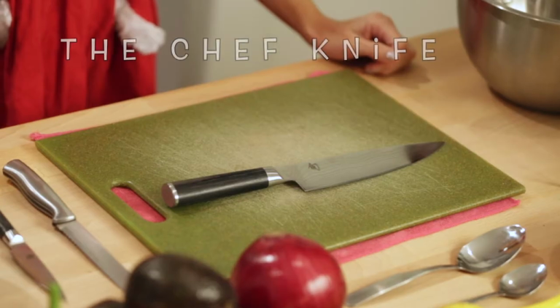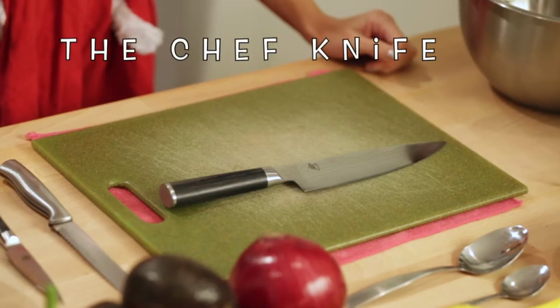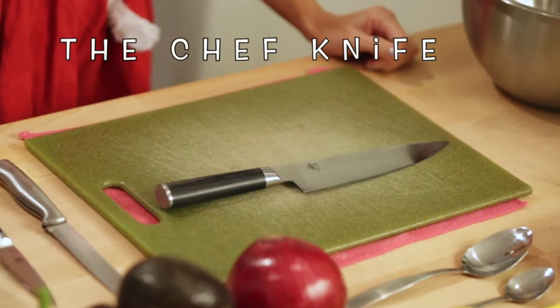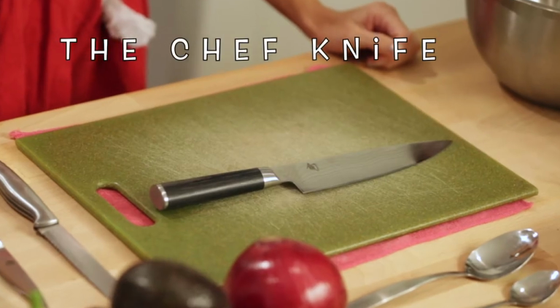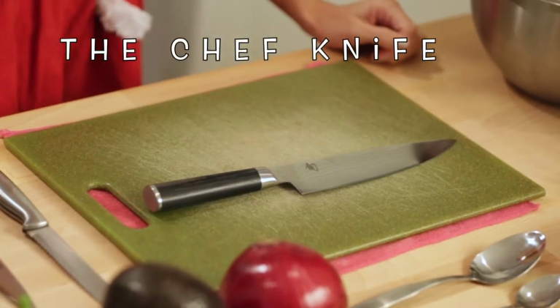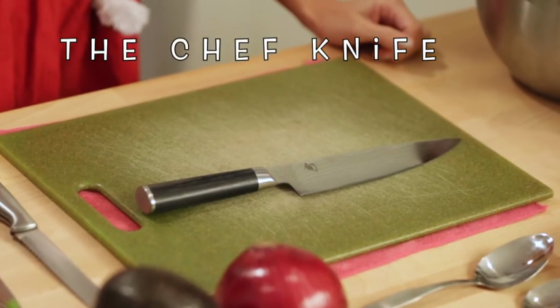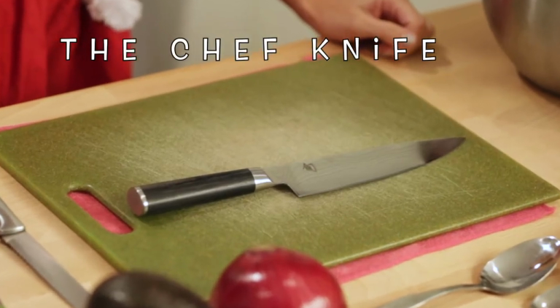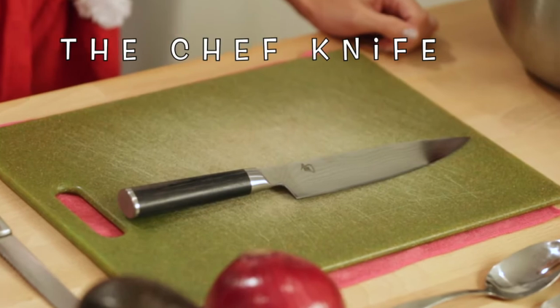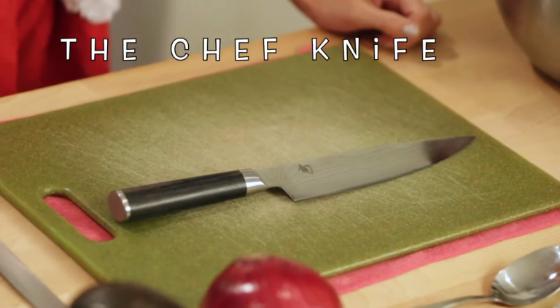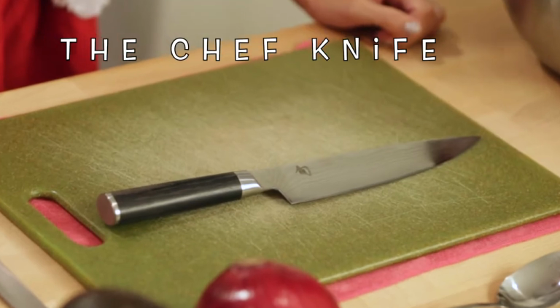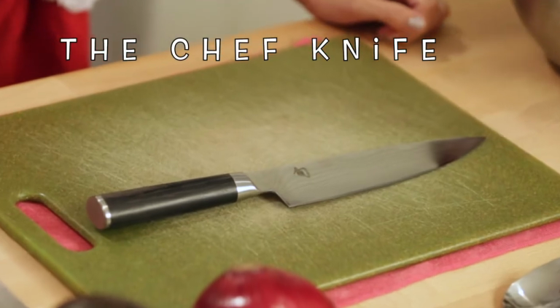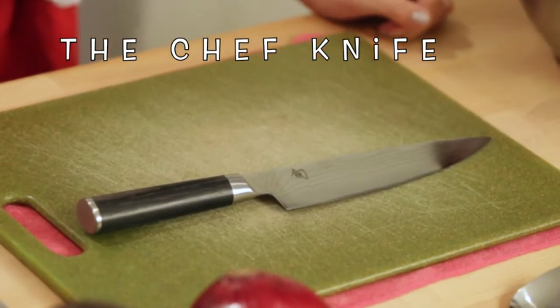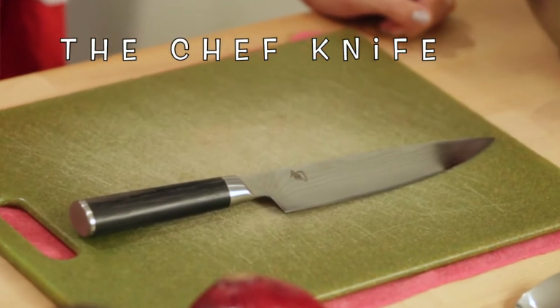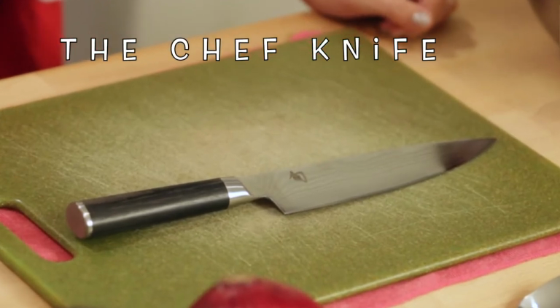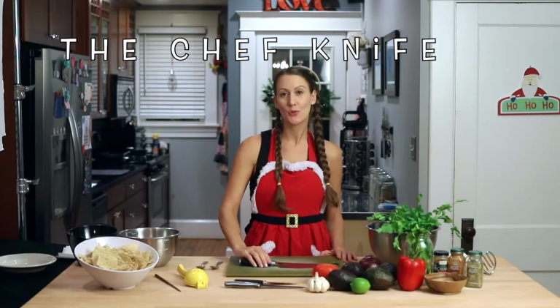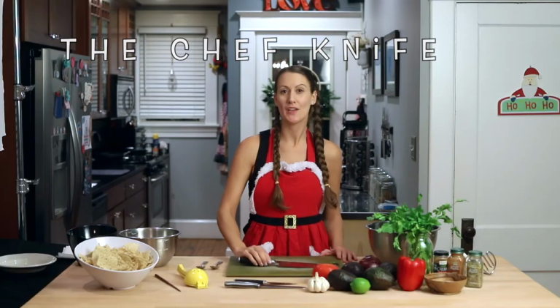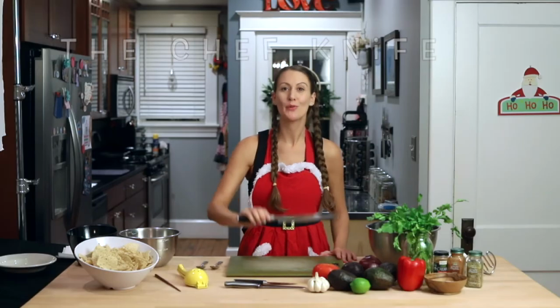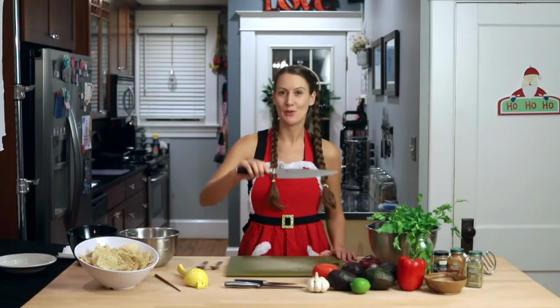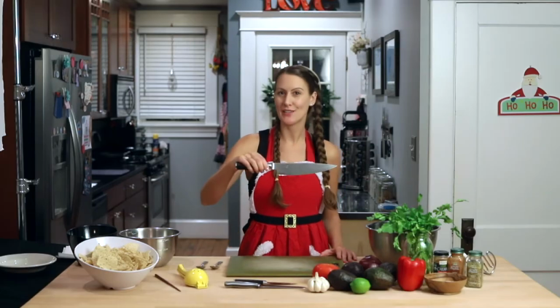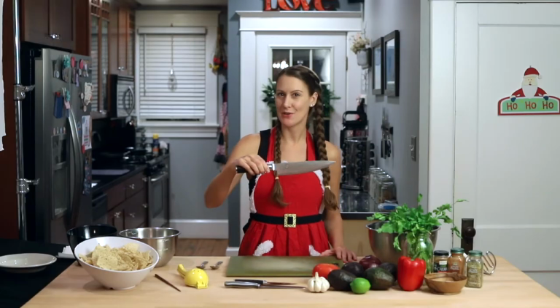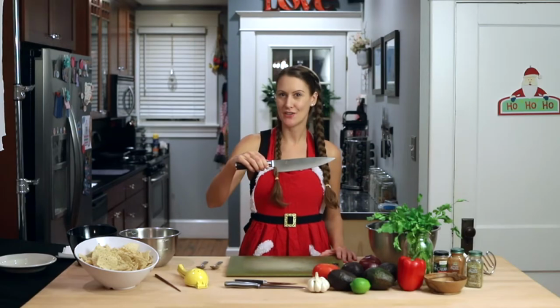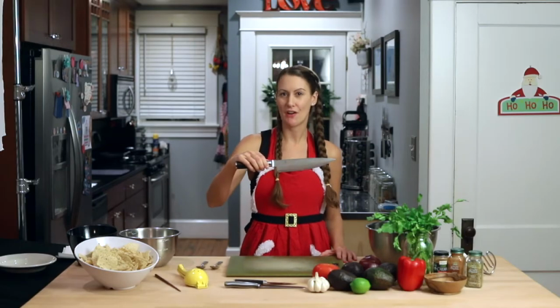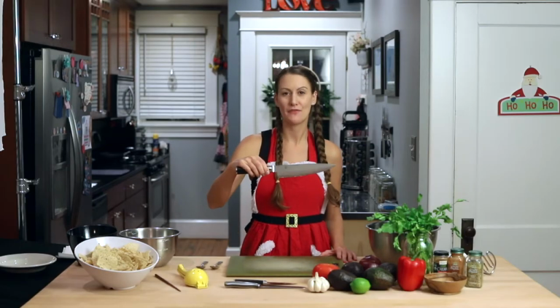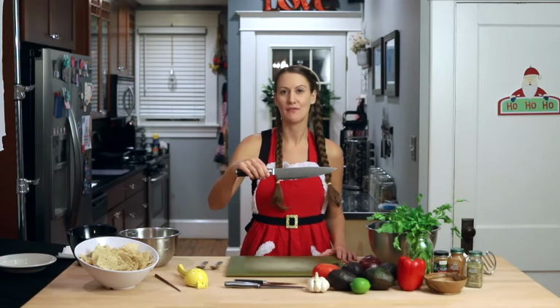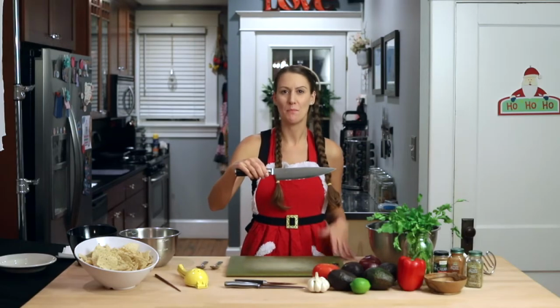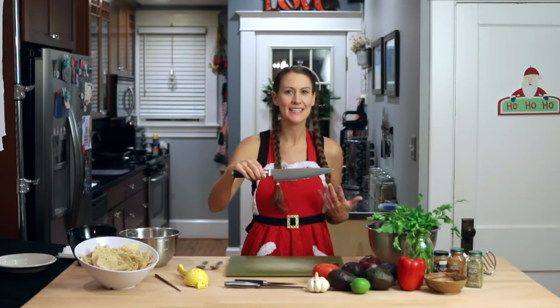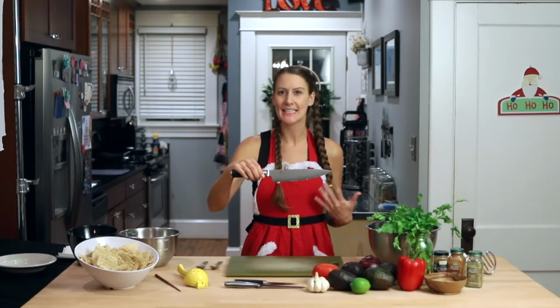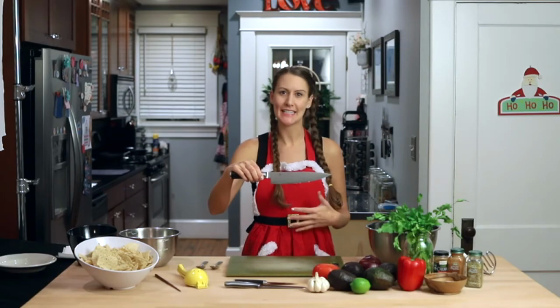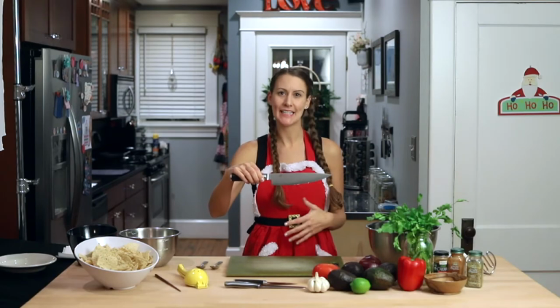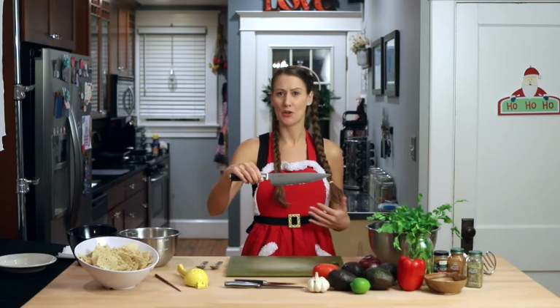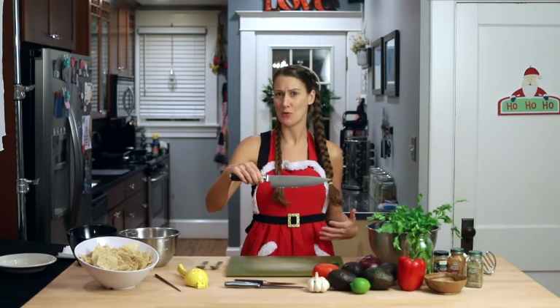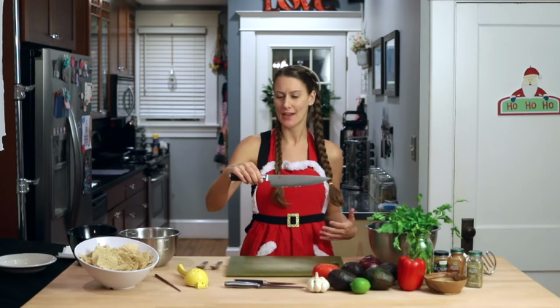To begin, let's go over the anatomy of a chef knife, a tool that you will use in your kitchen often for mincing, dicing, or cubing.